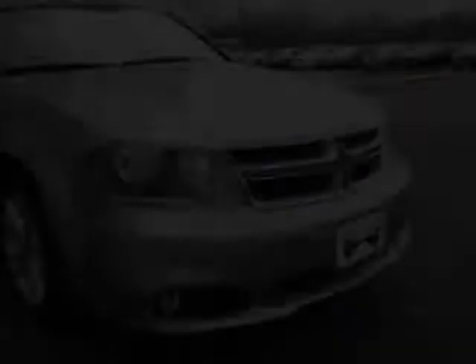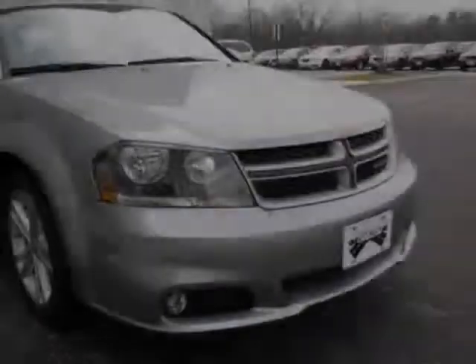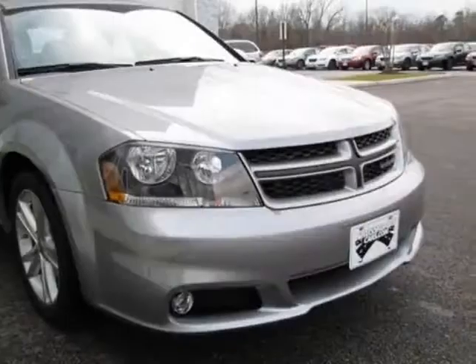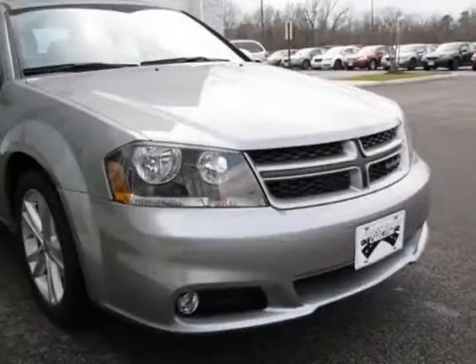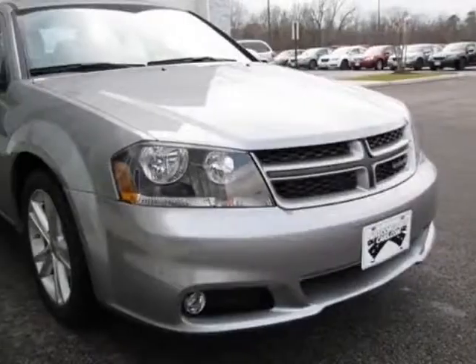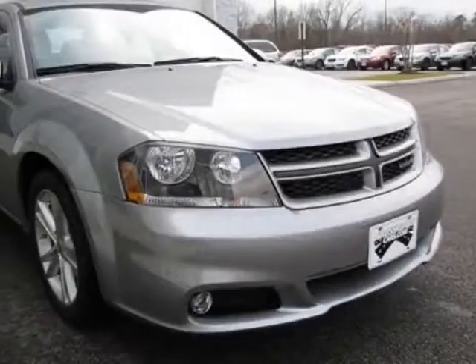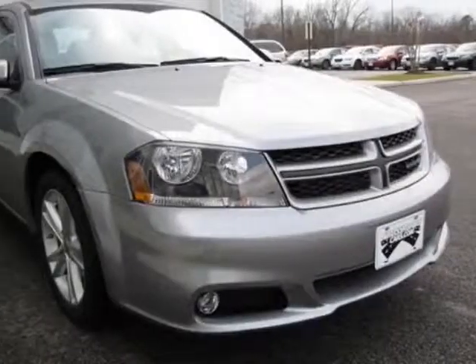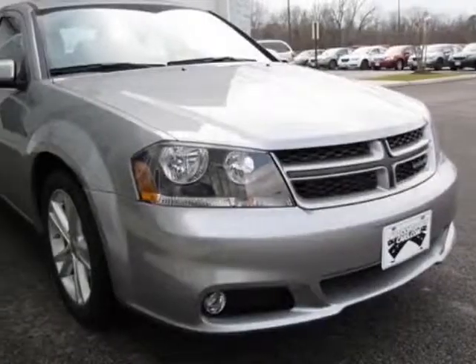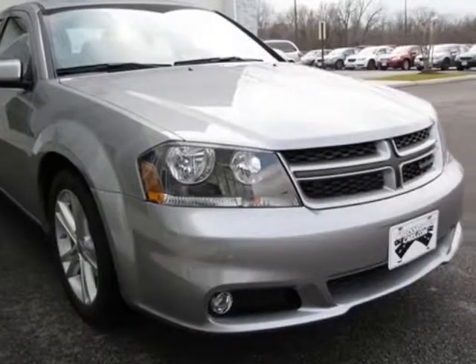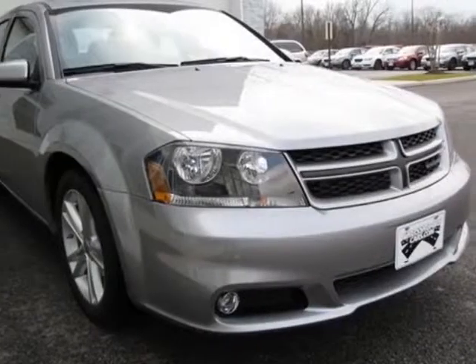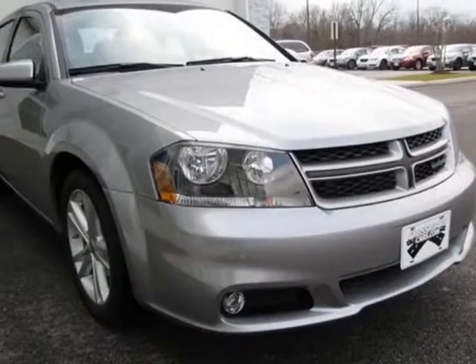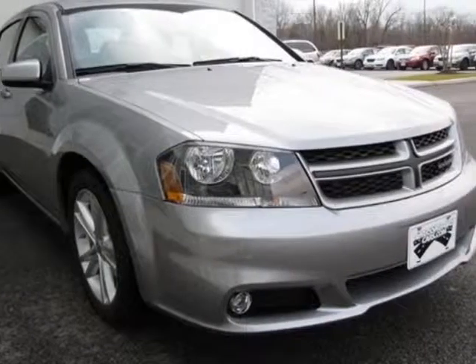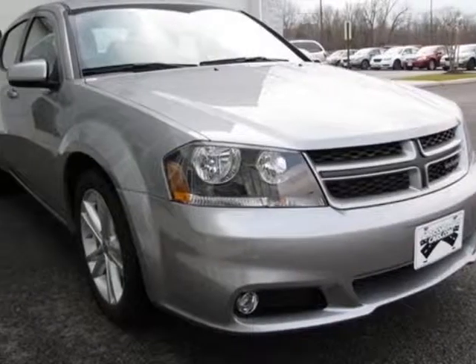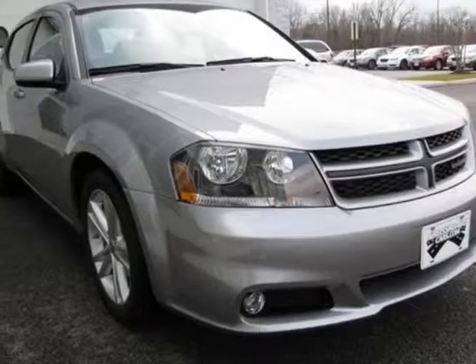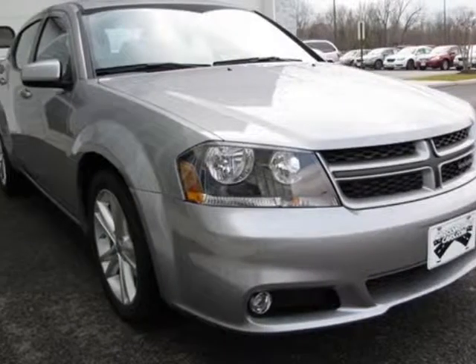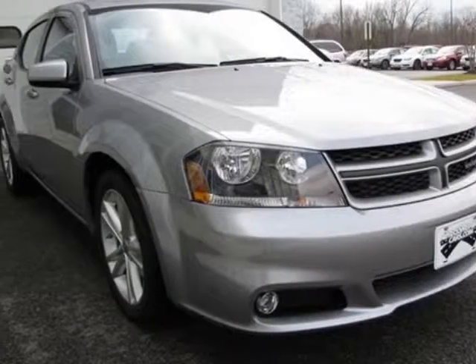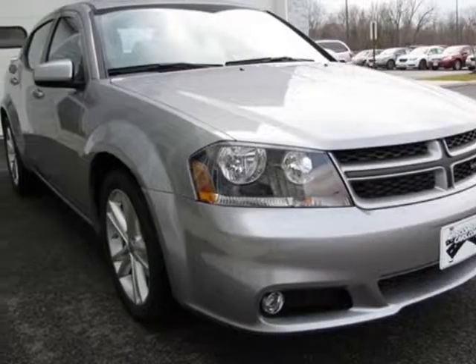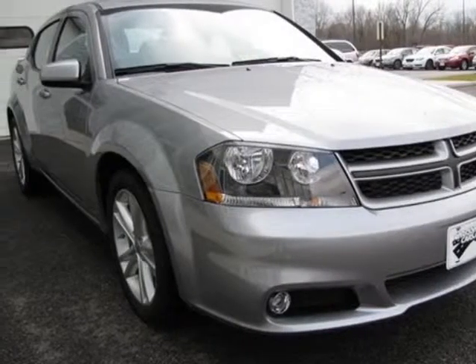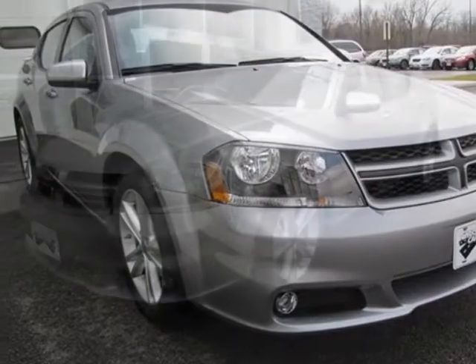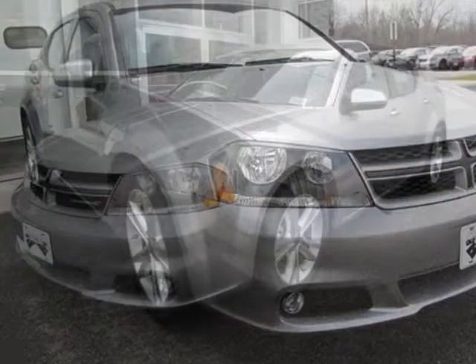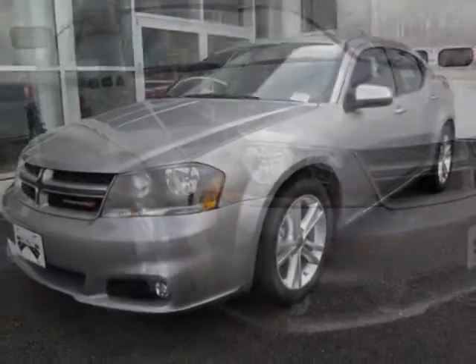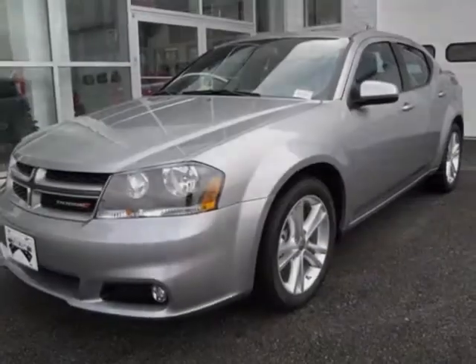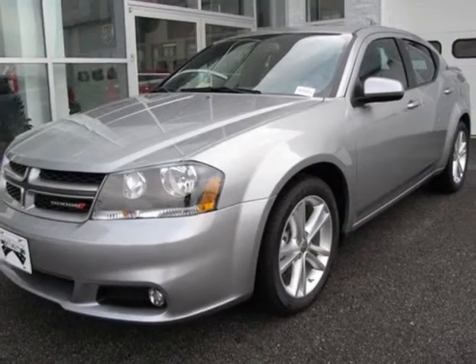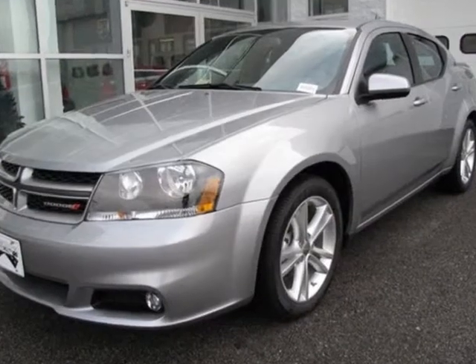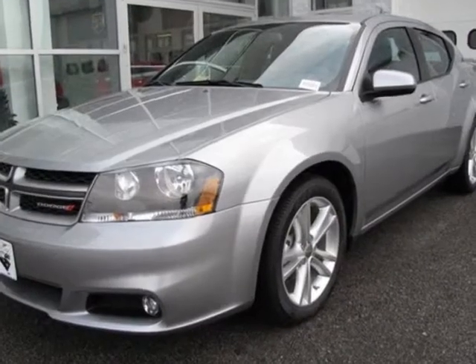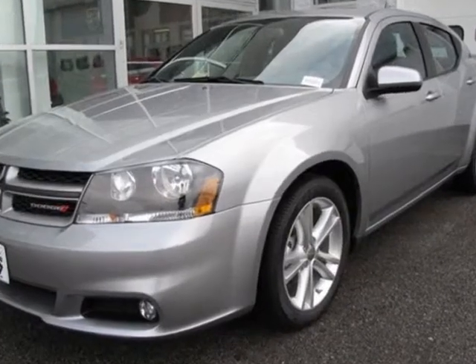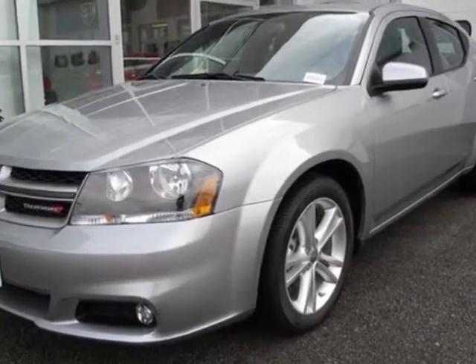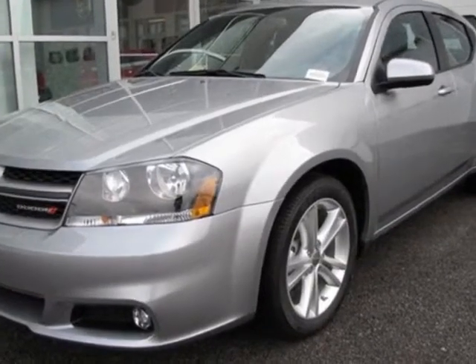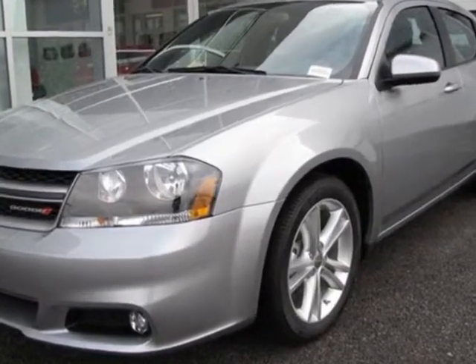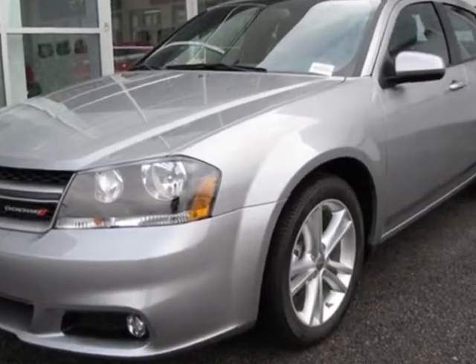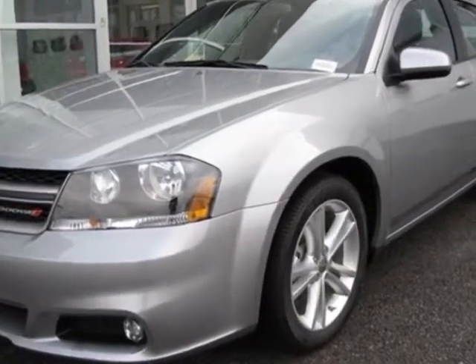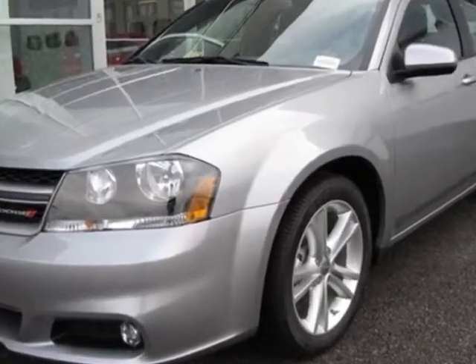Come take a look at this new 2013 Dodge Avenger. For your protection, this vehicle has a full factory warranty.